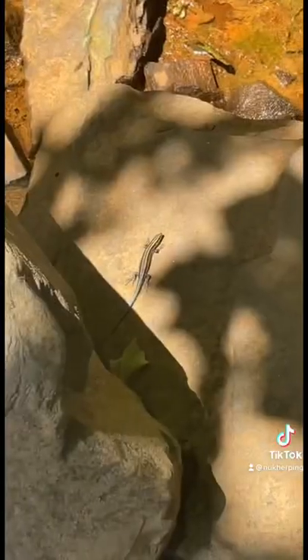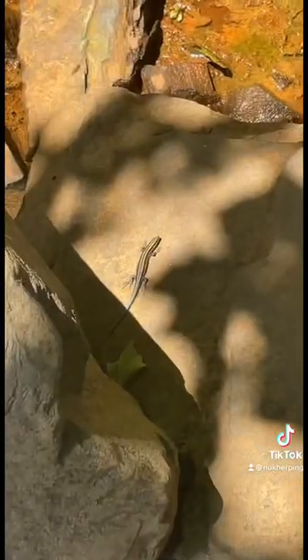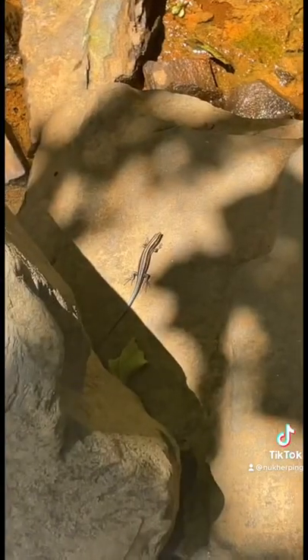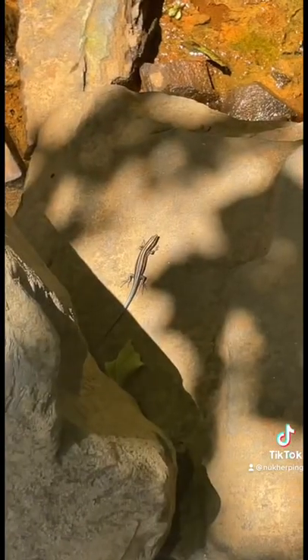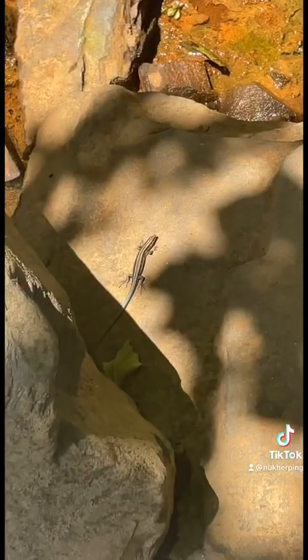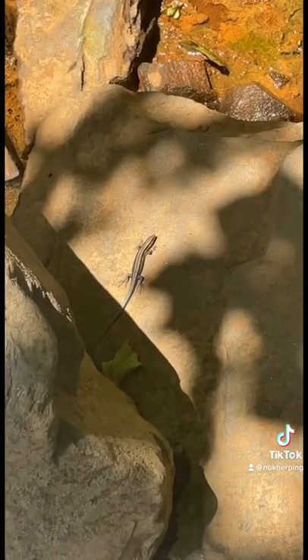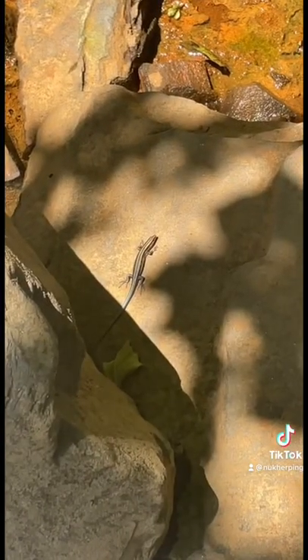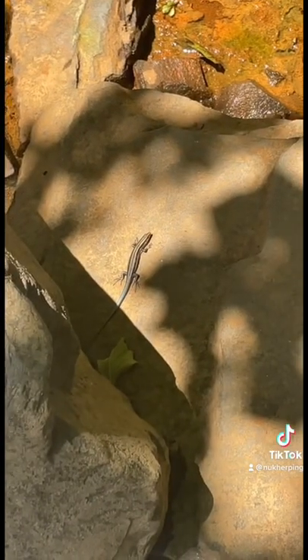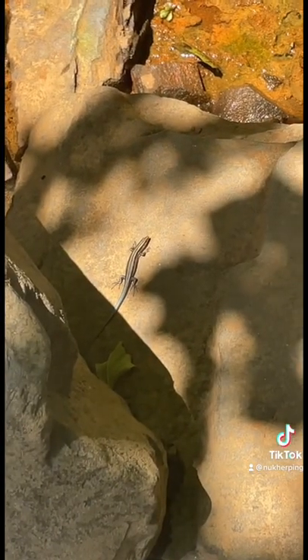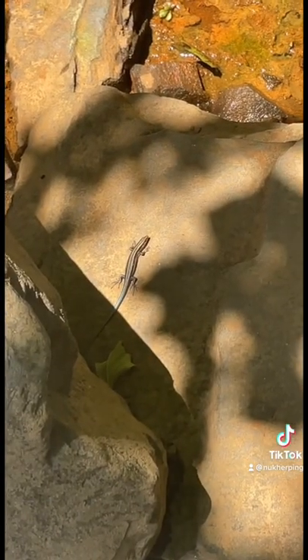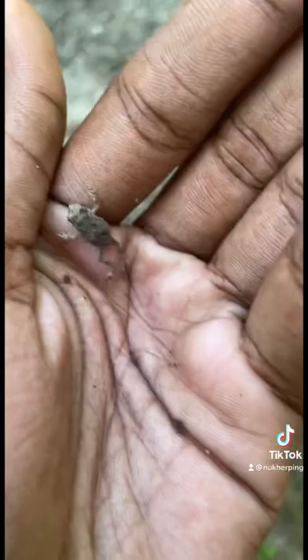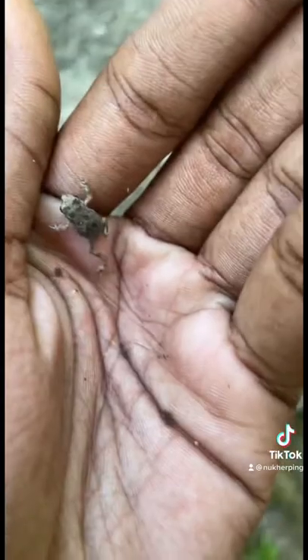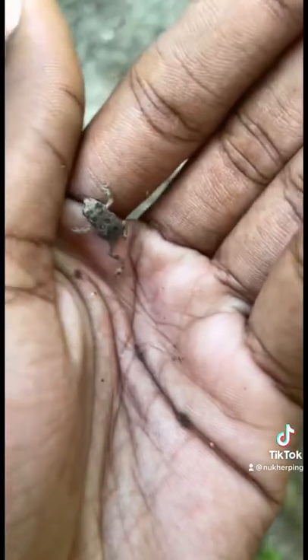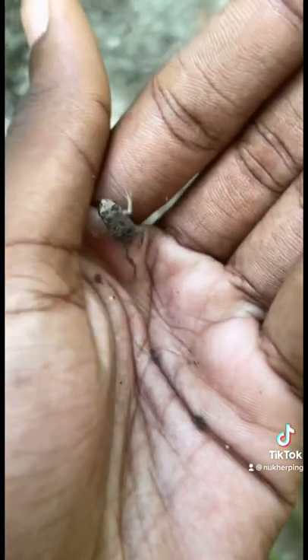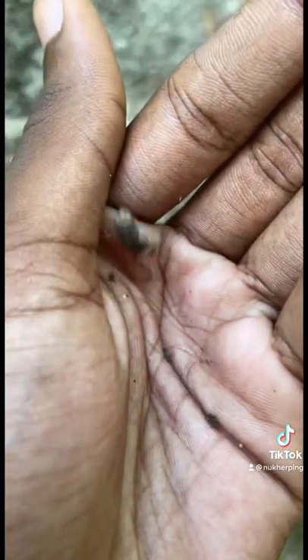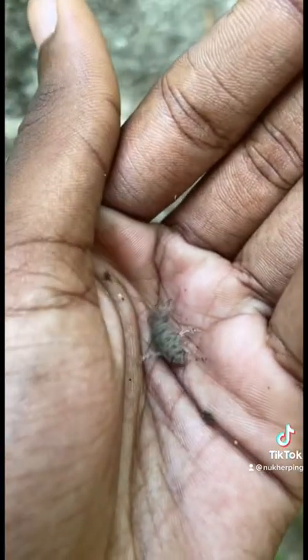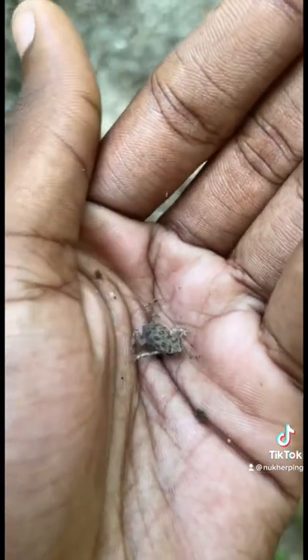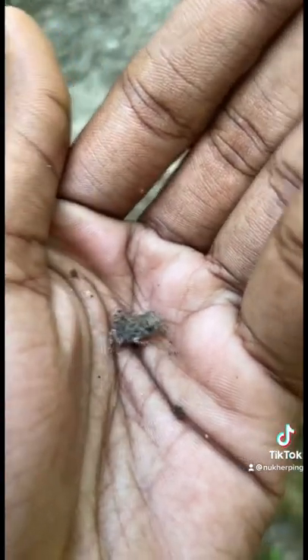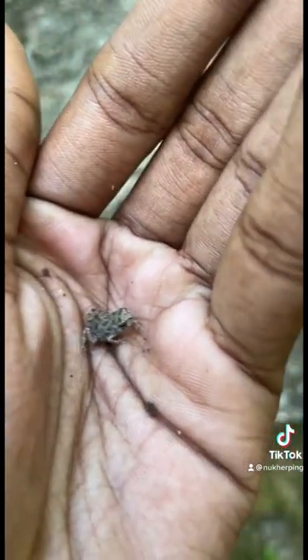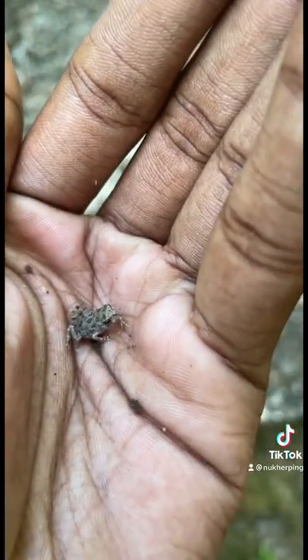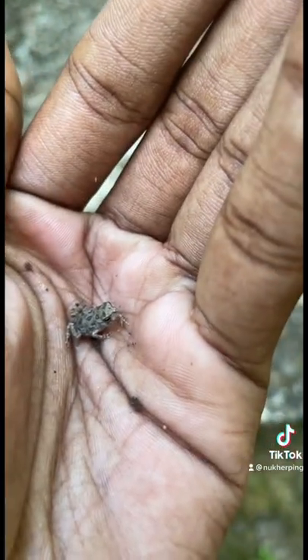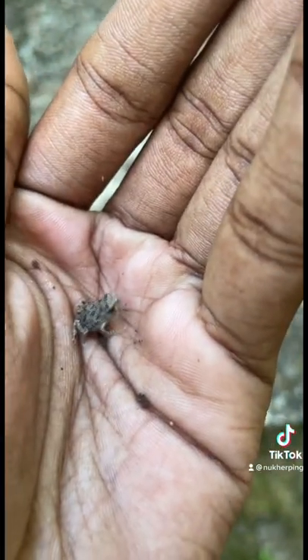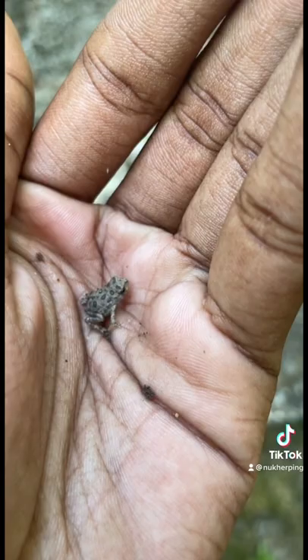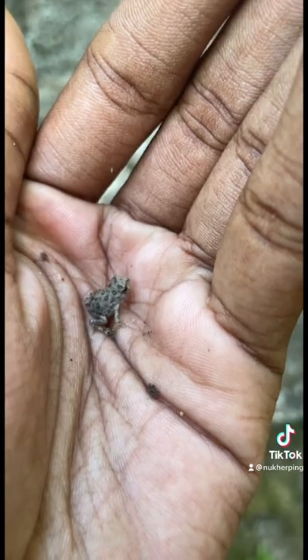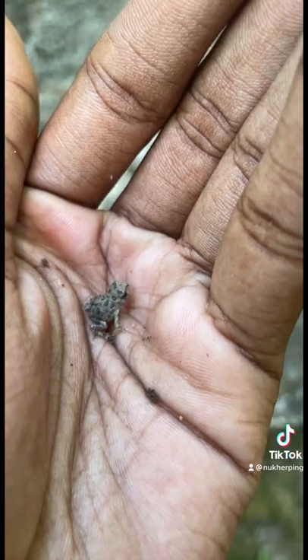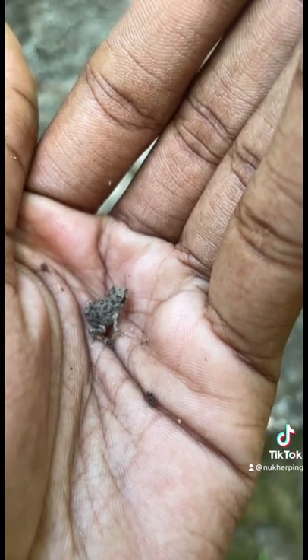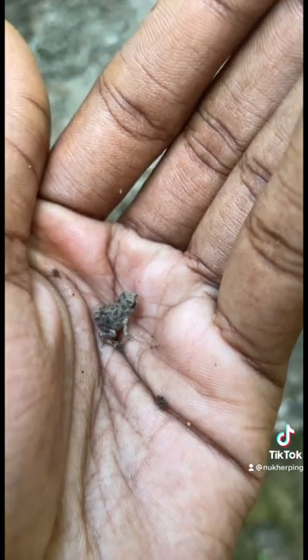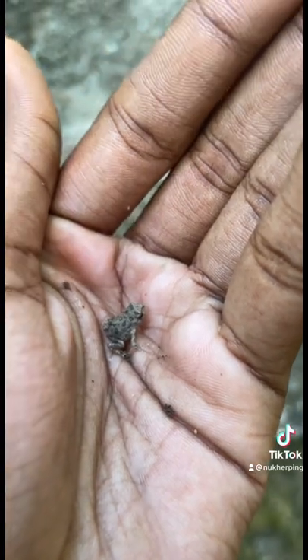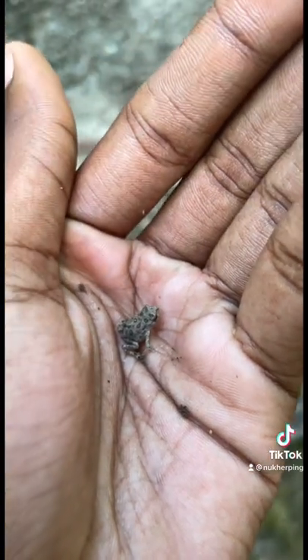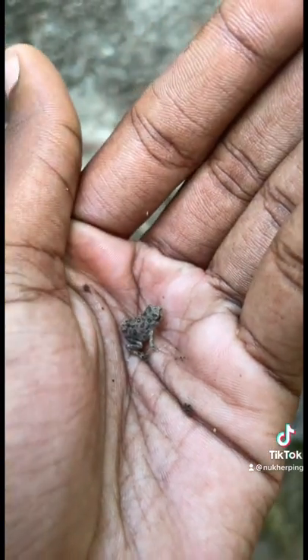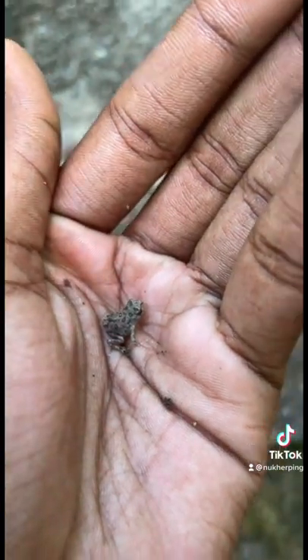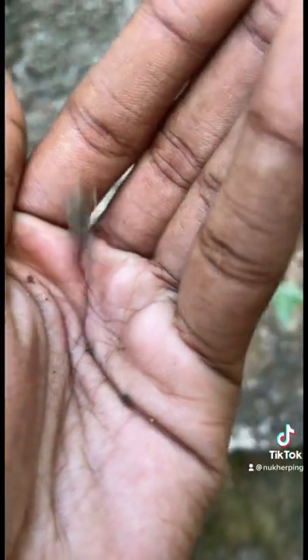There's a skink right here, I'm going to get him up close for y'all. I'm not able to catch the skink, but I found some more of these little toads. Pretty cool find.